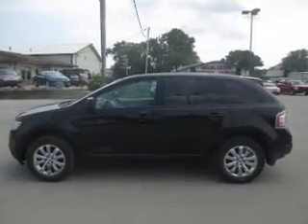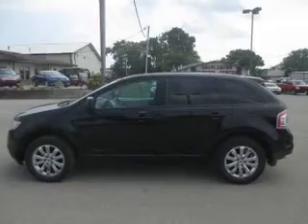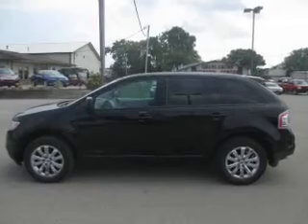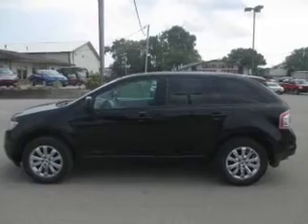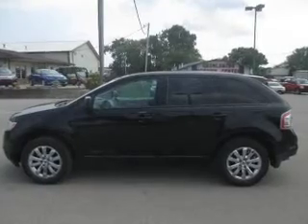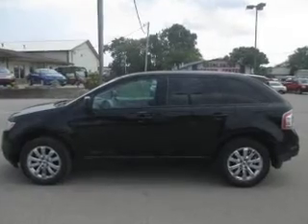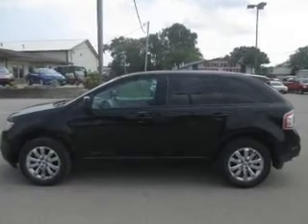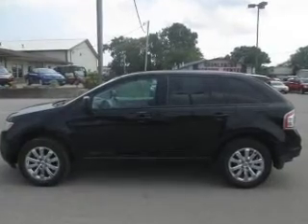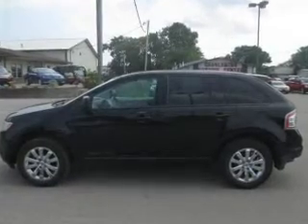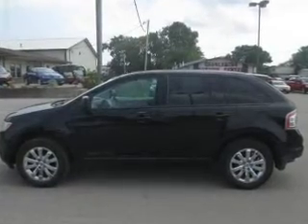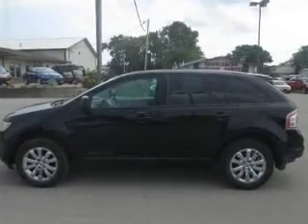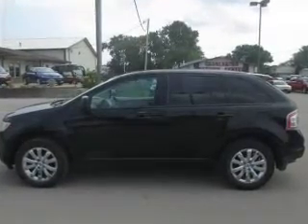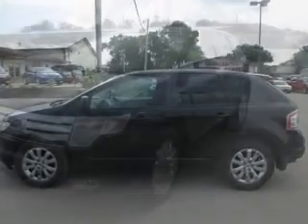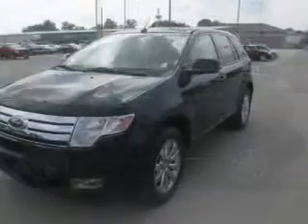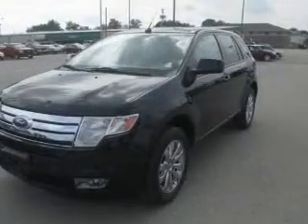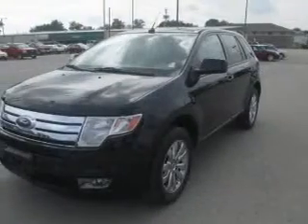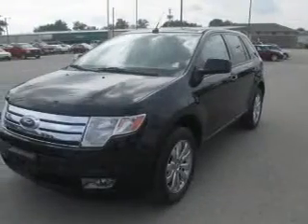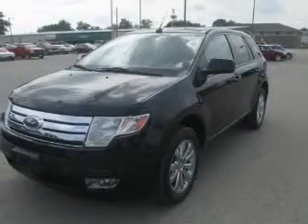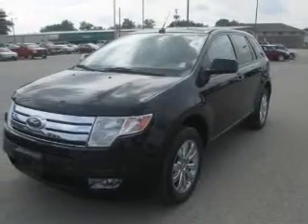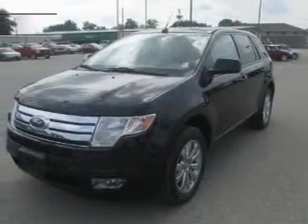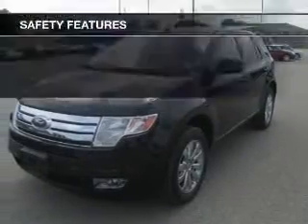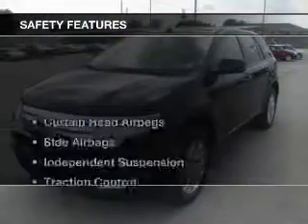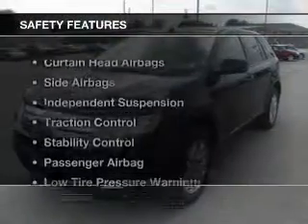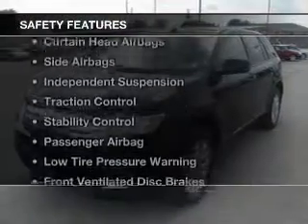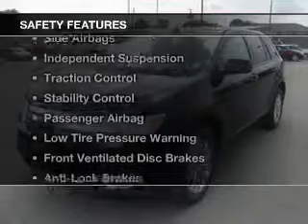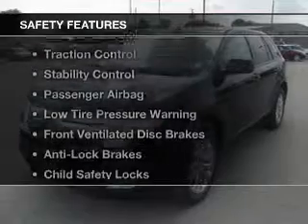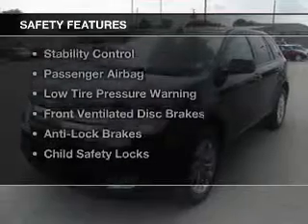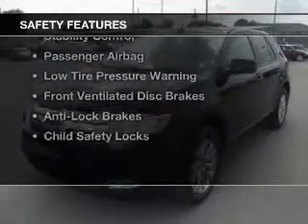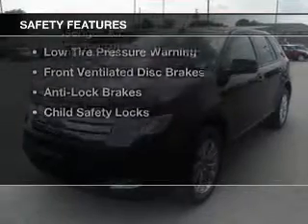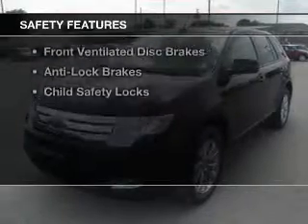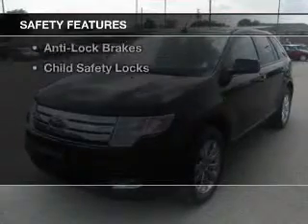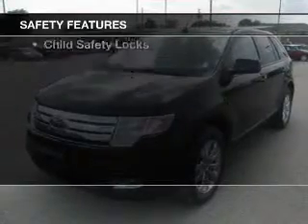iPod integration, power seats, cruise control, and keyless entry. Safety was made a priority with these features.